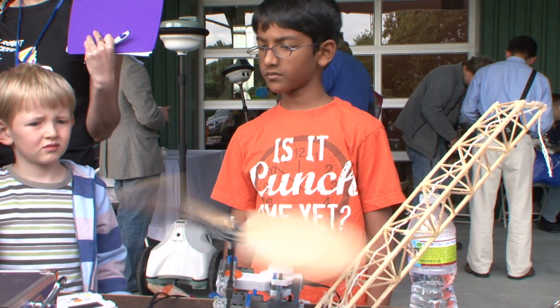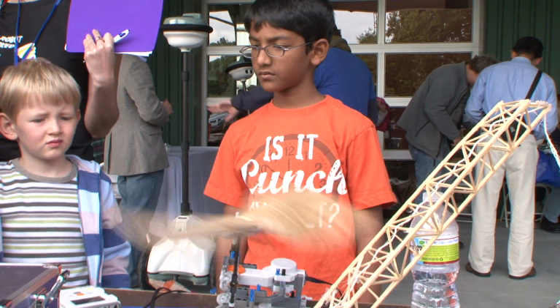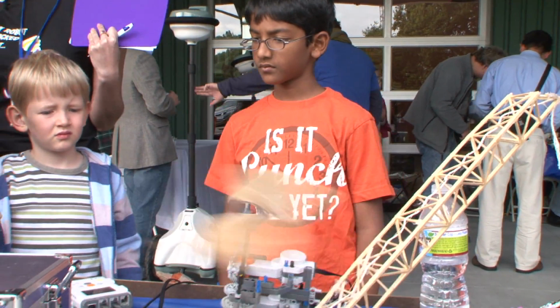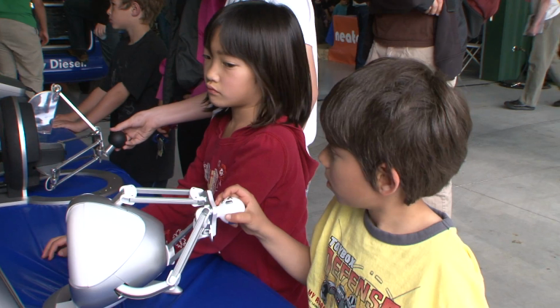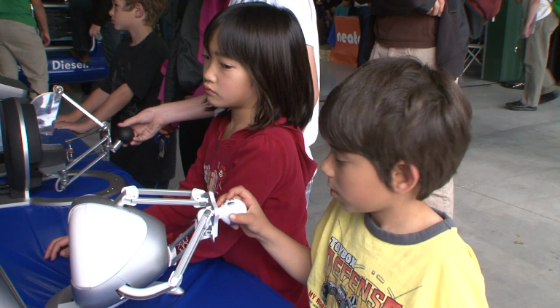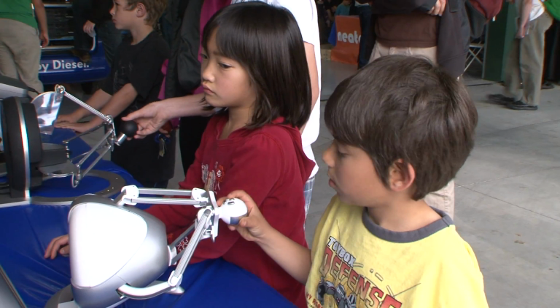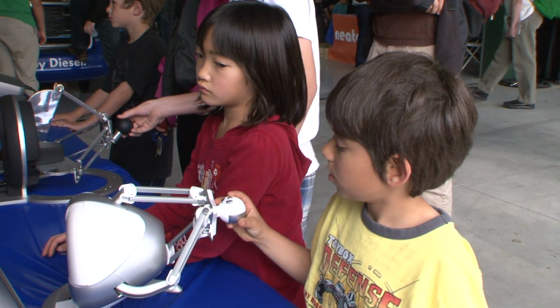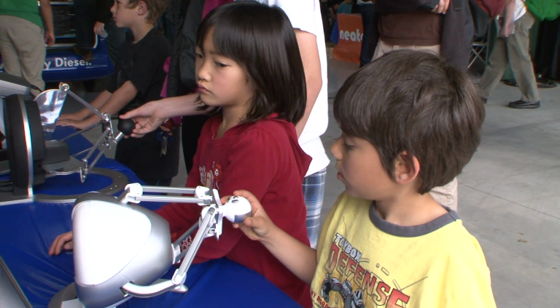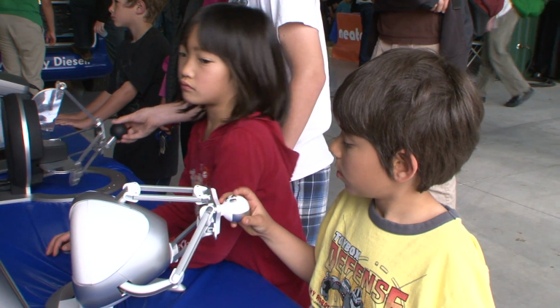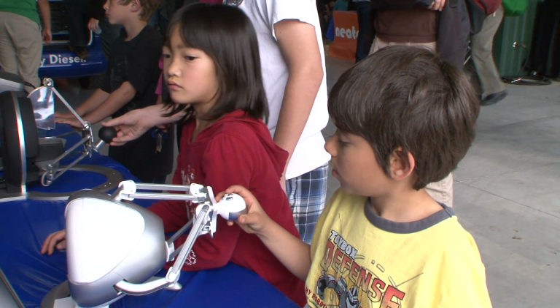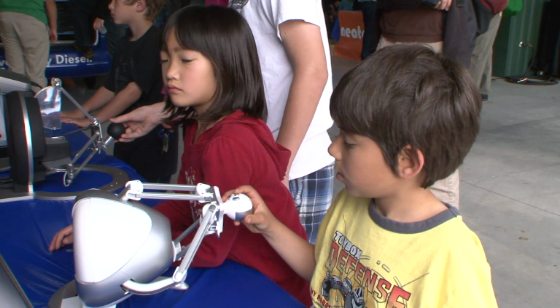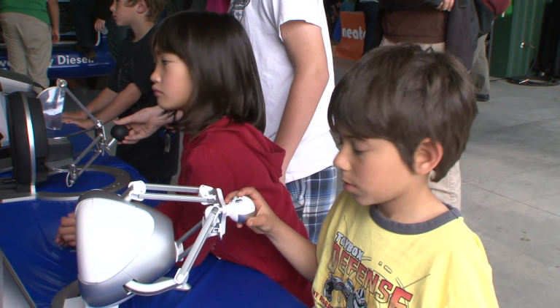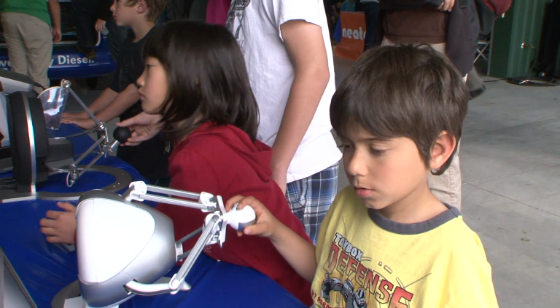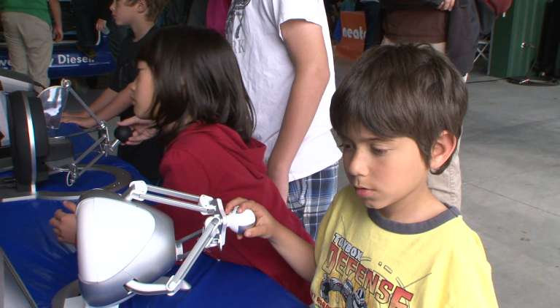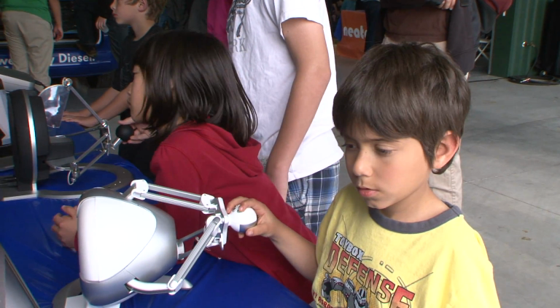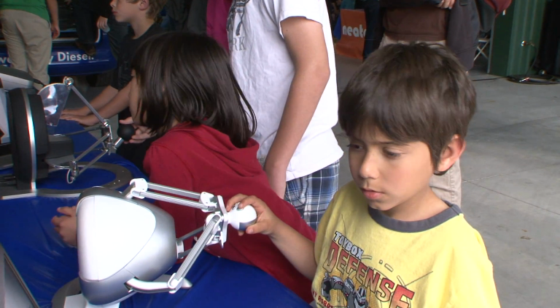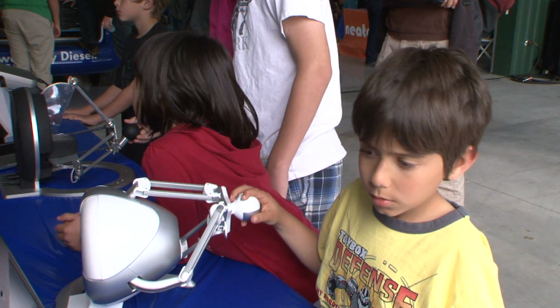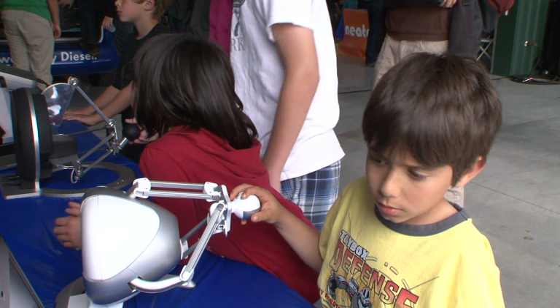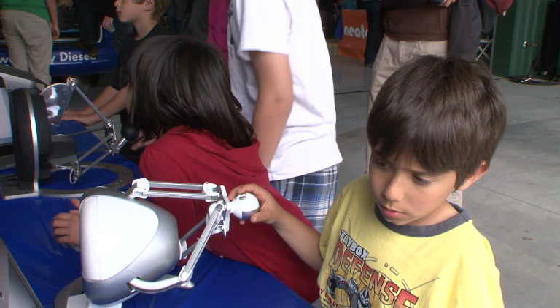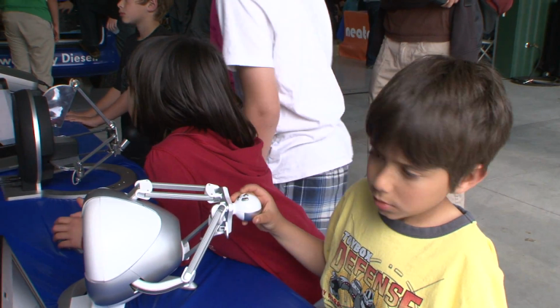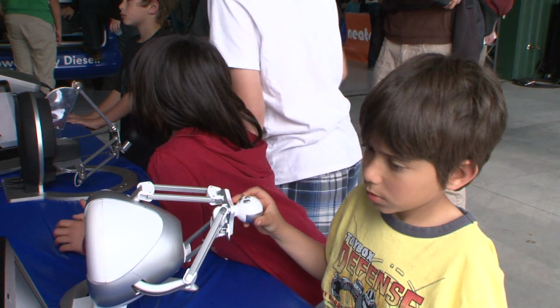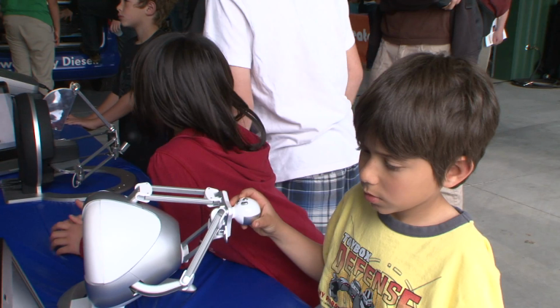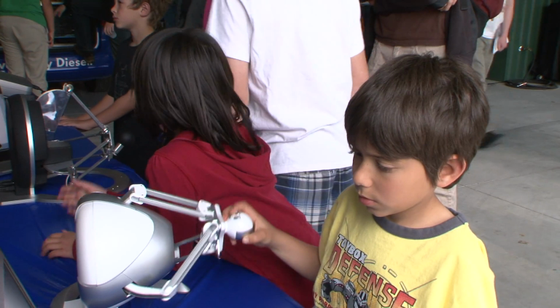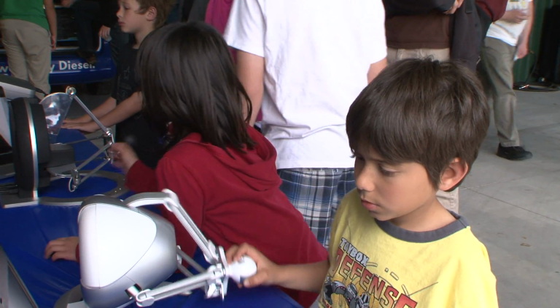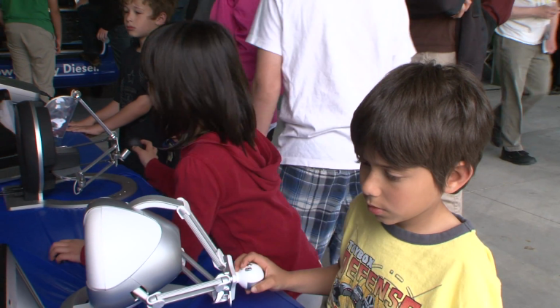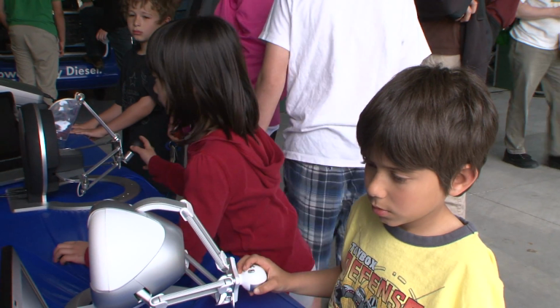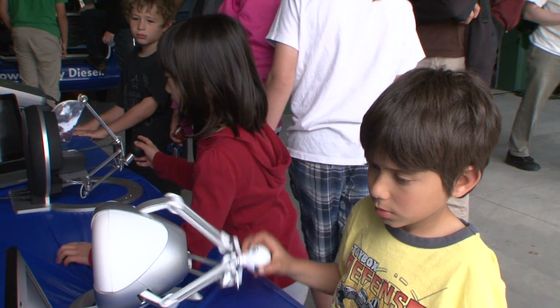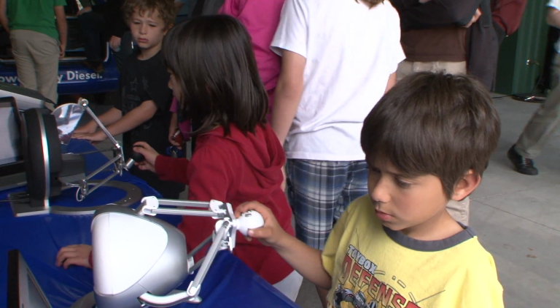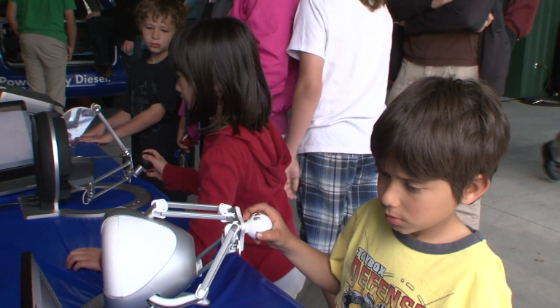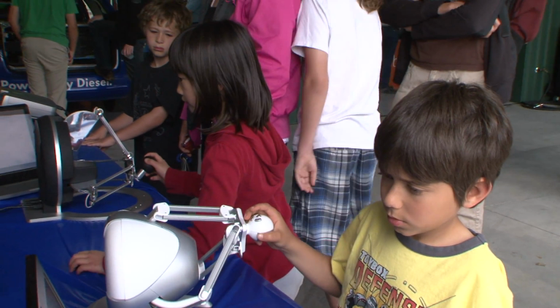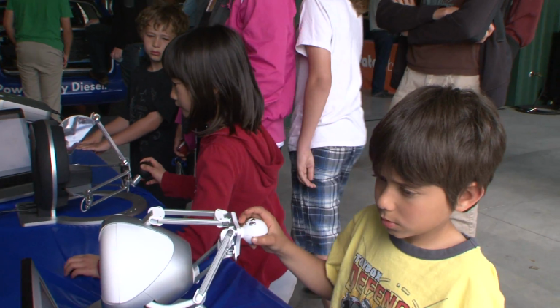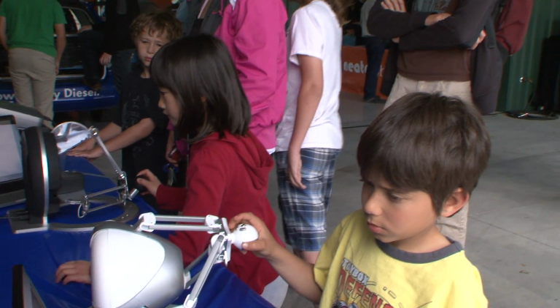We're very excited to see so many kids here. This is the second year that we've had a lot of kids come by.